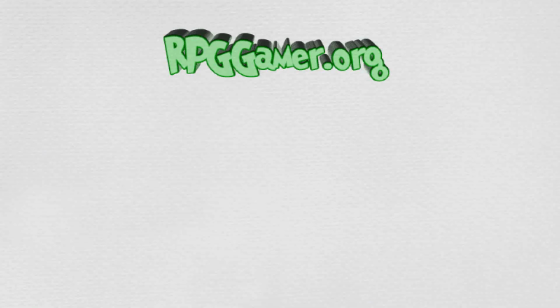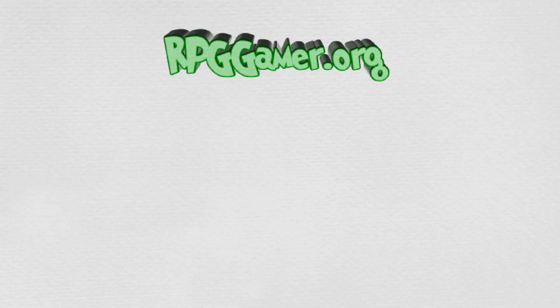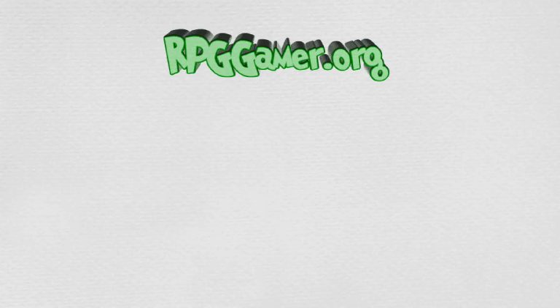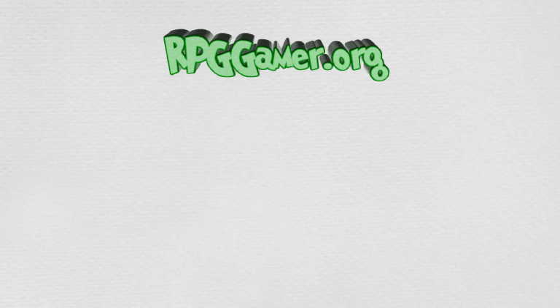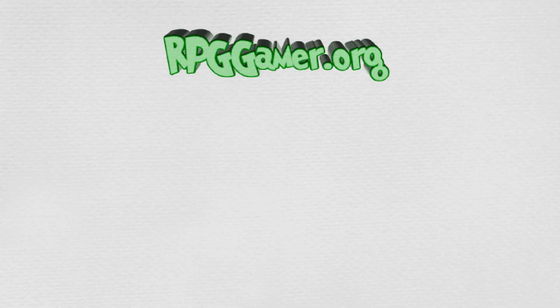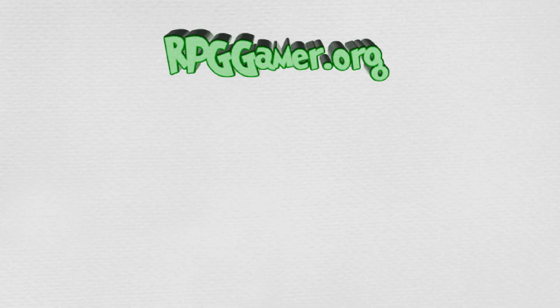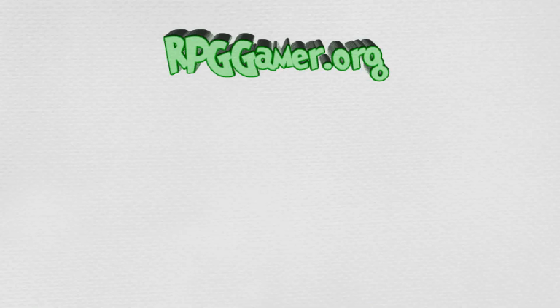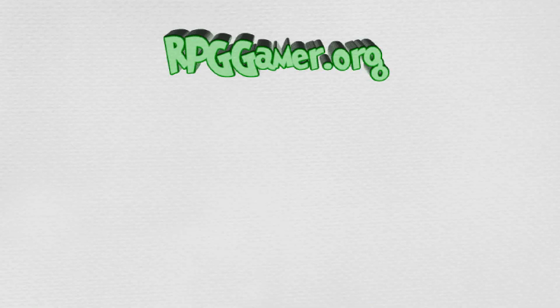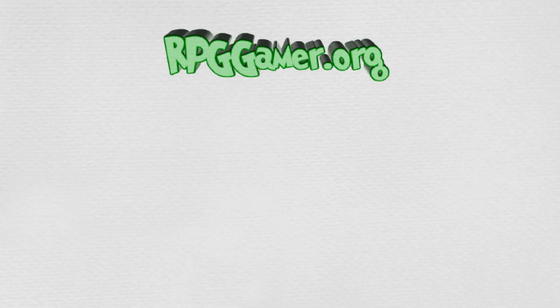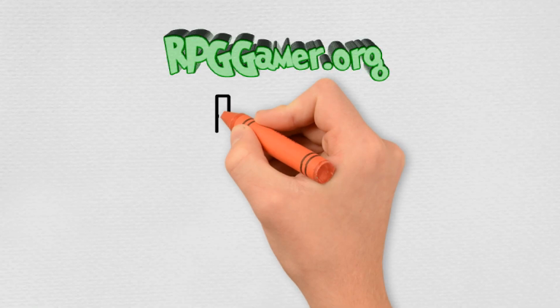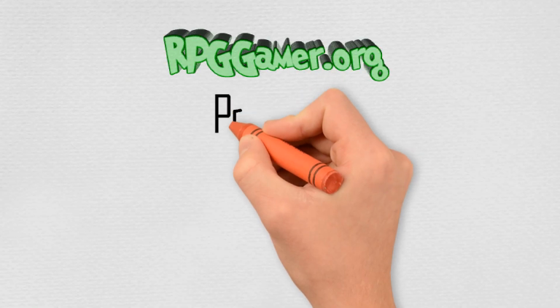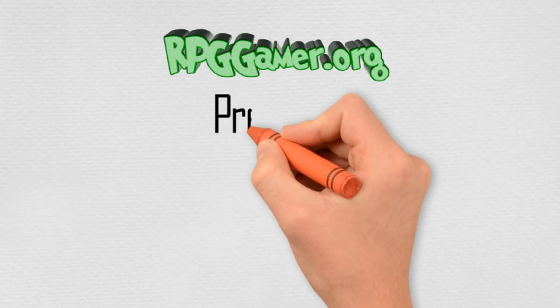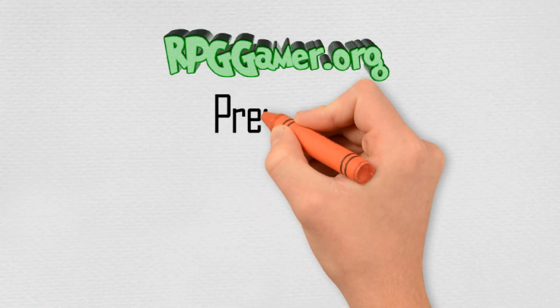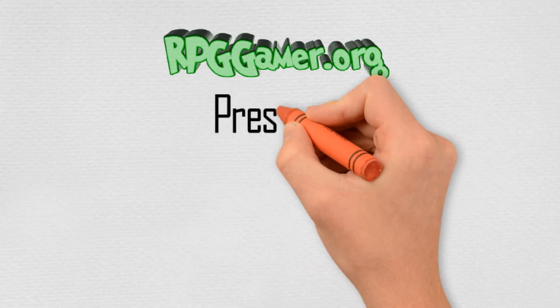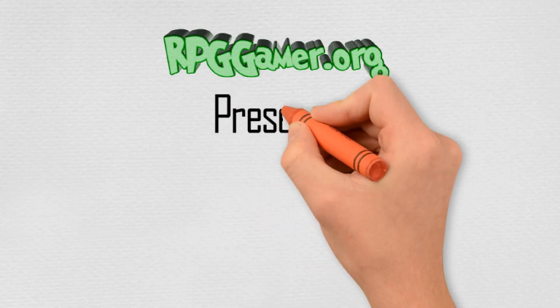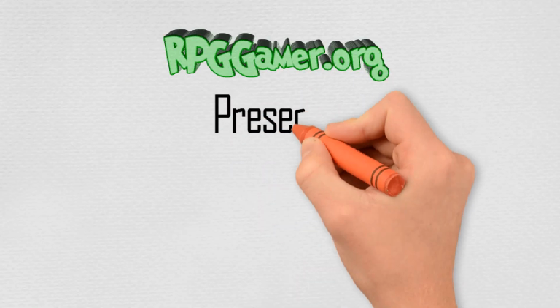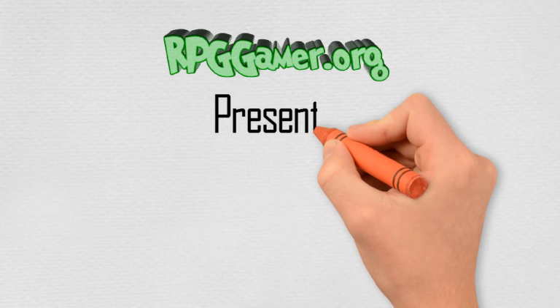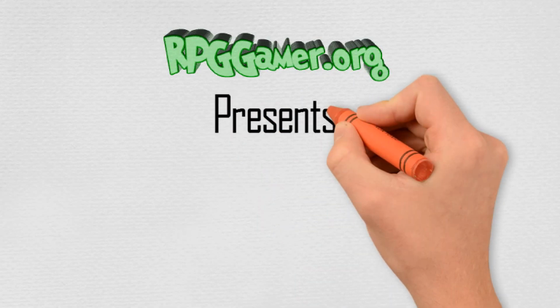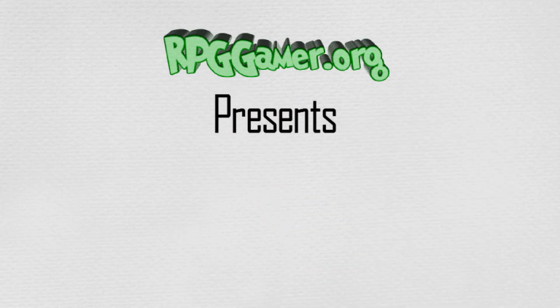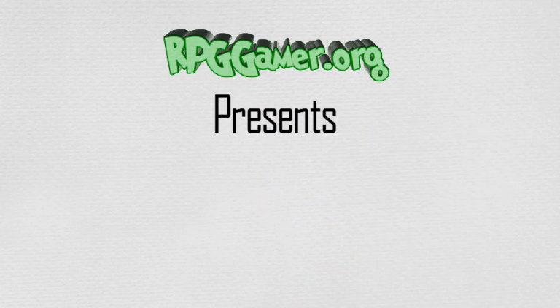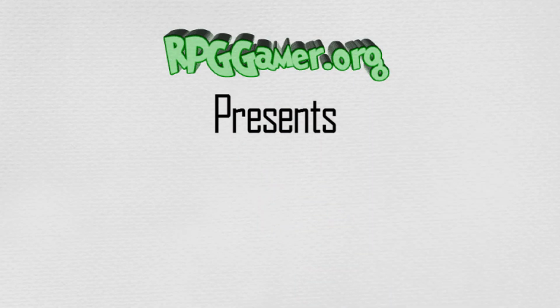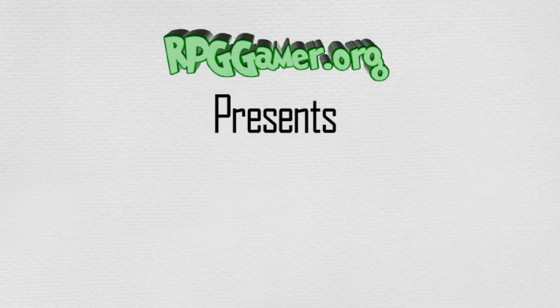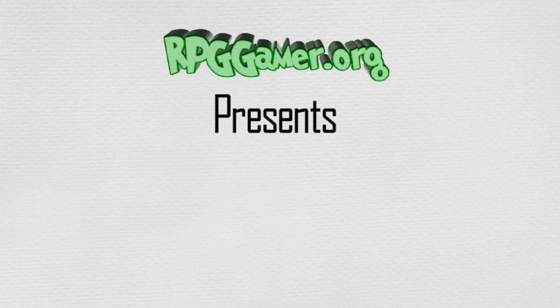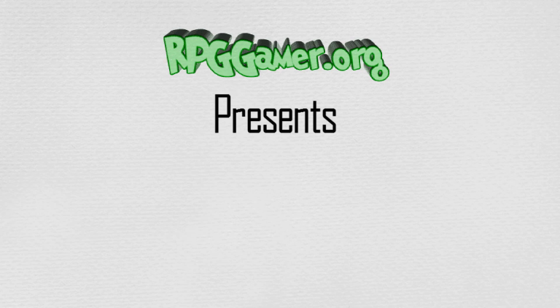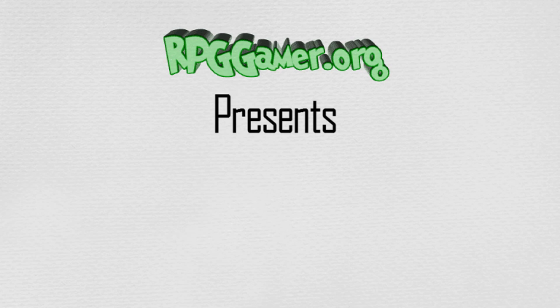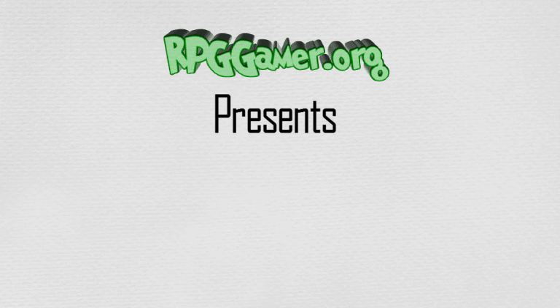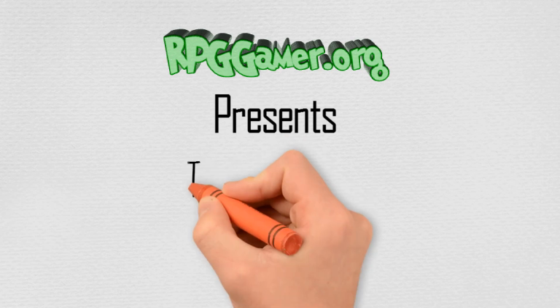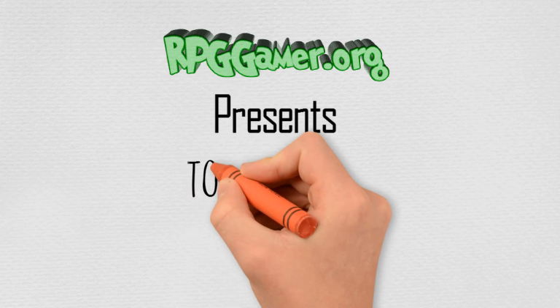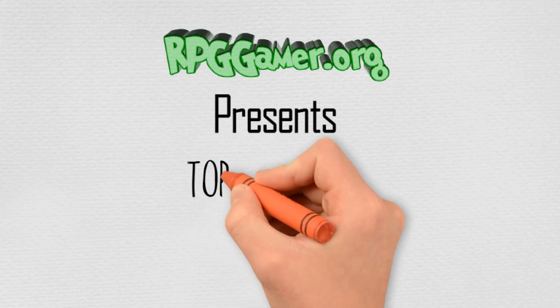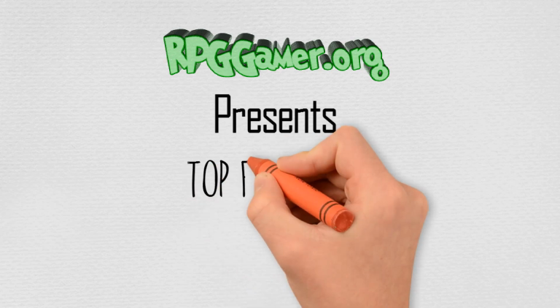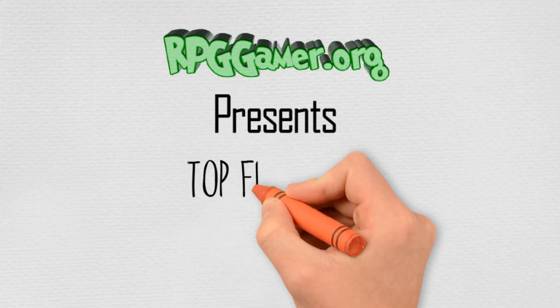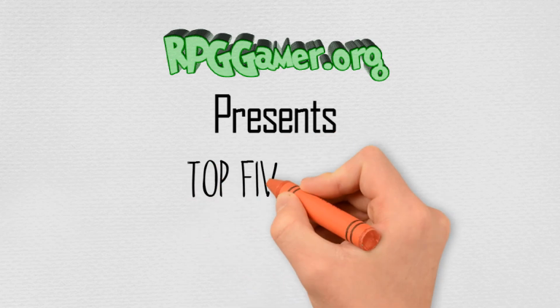Hello and welcome to this episode of RPG Gamer Top 5s, and this time we're going to do the top RPGs on the Sega Saturn.